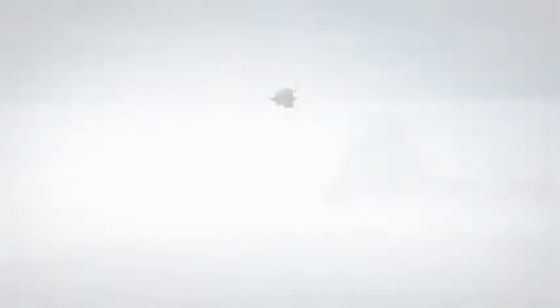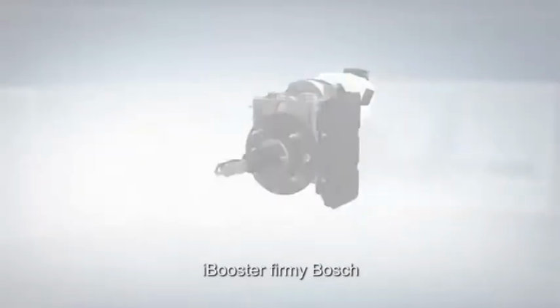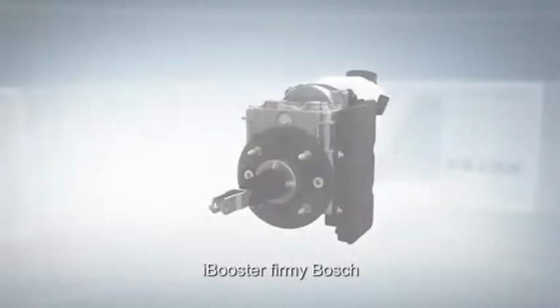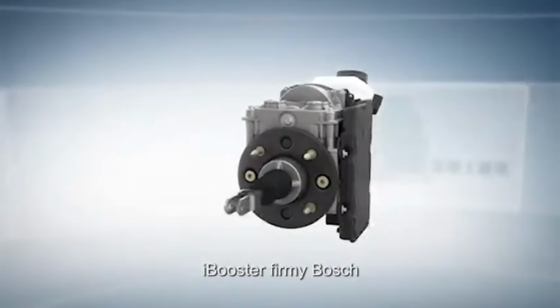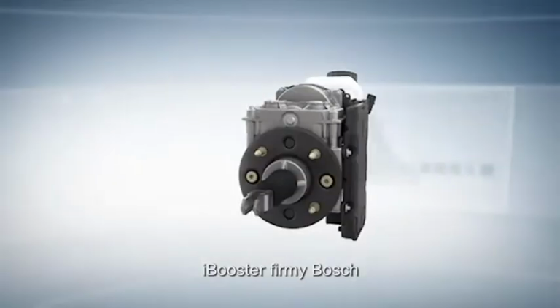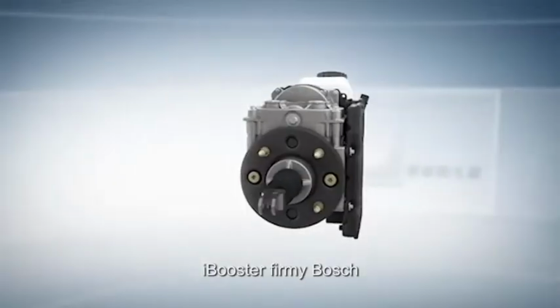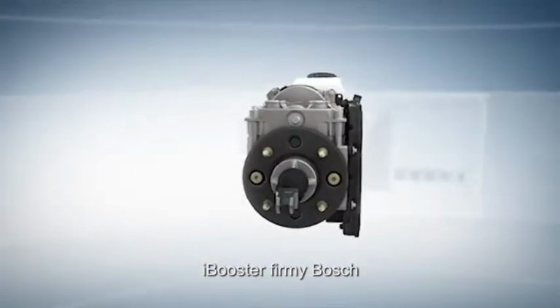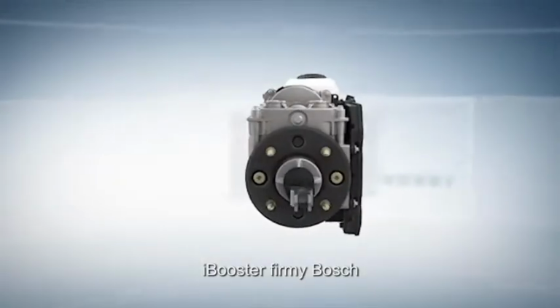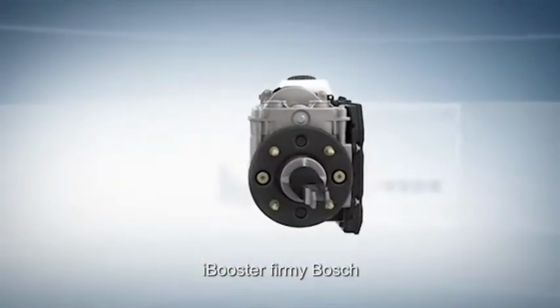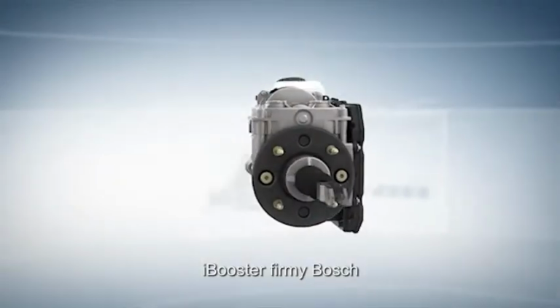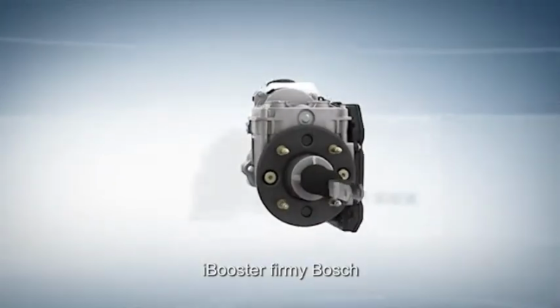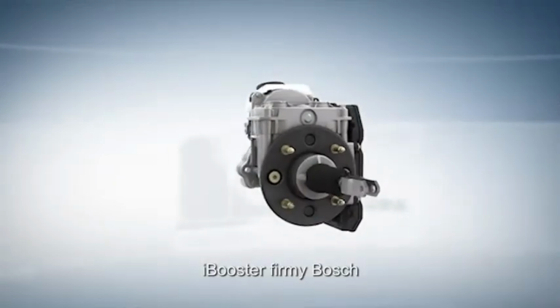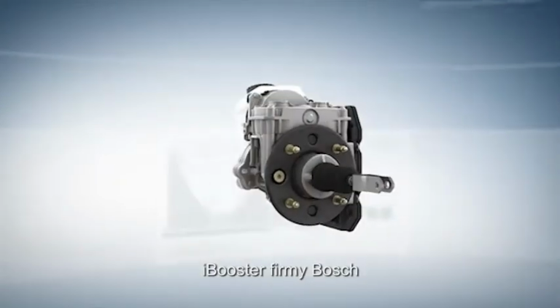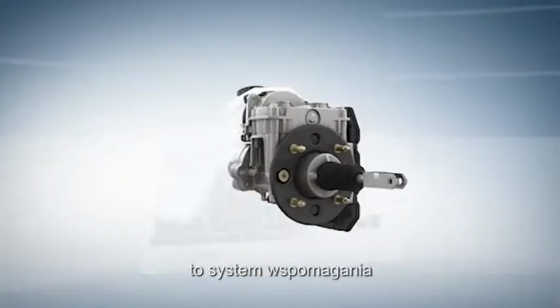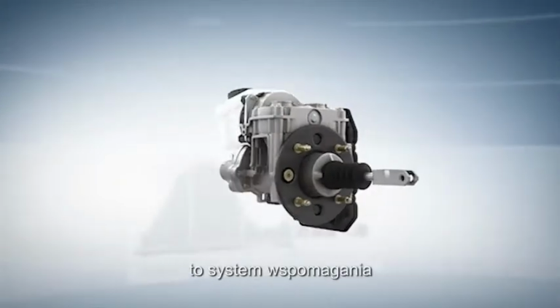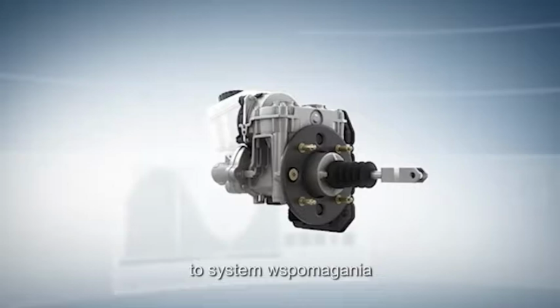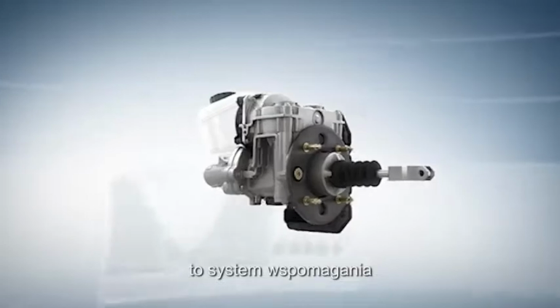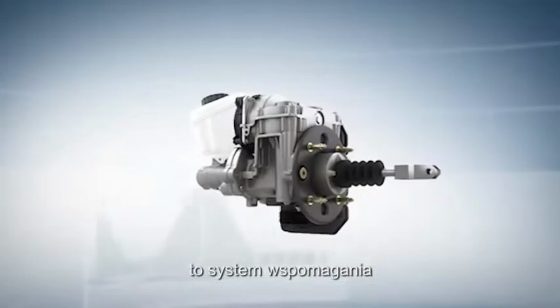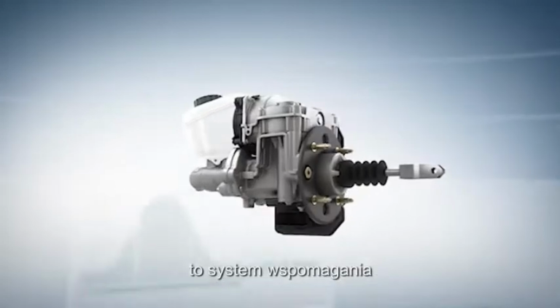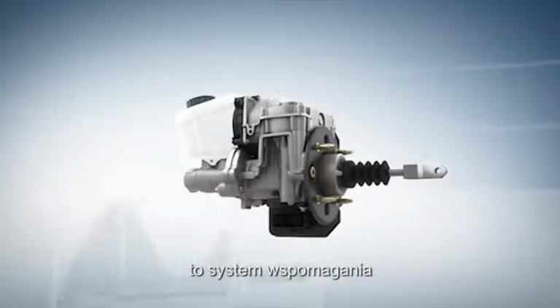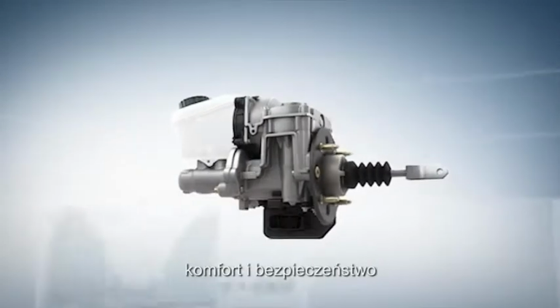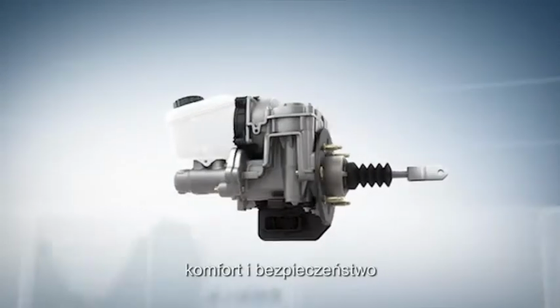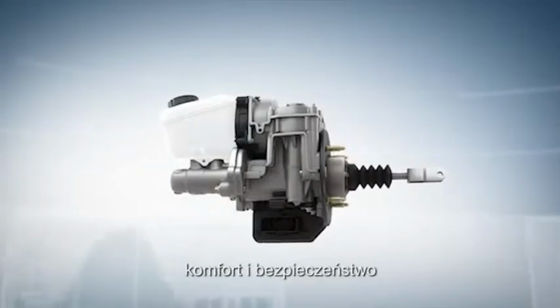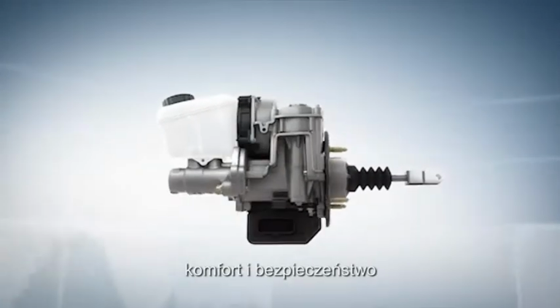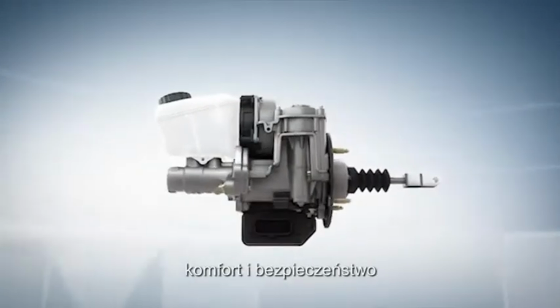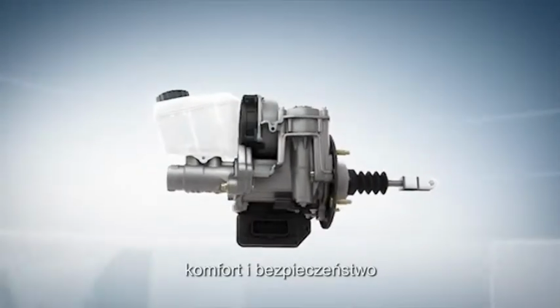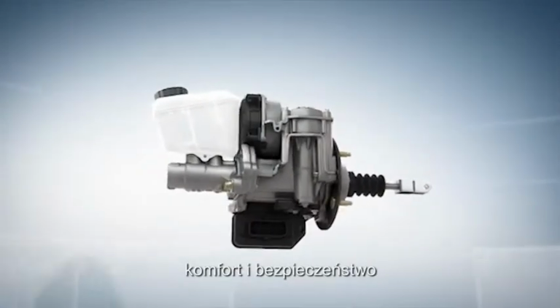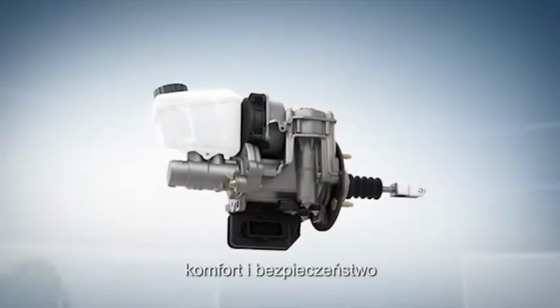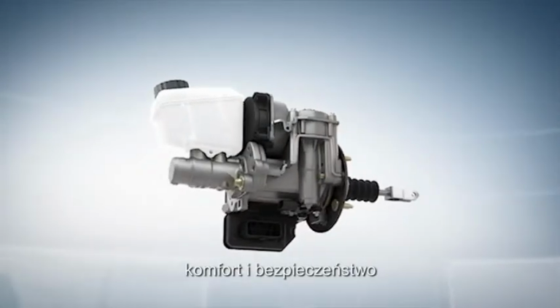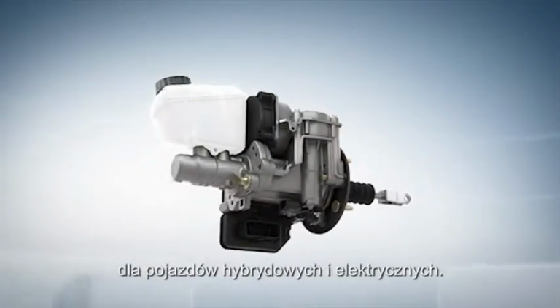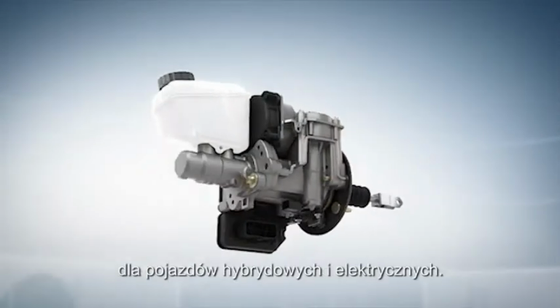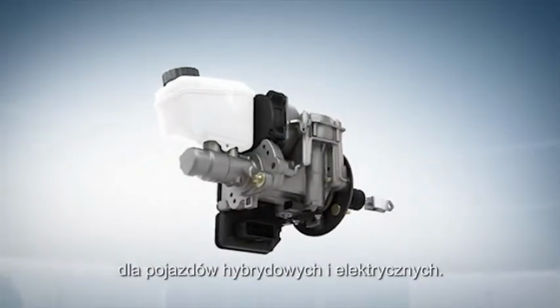The iBooster from Bosch — the brake booster for electro-mobility, comfort, and safety.